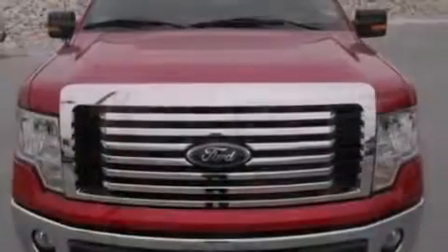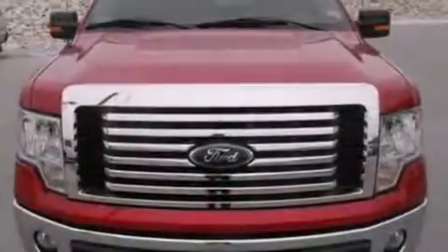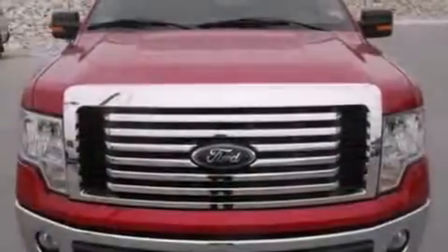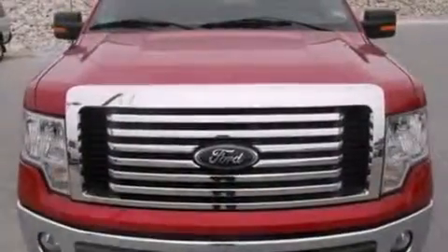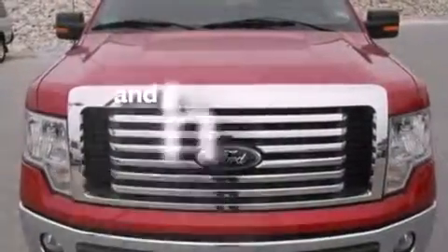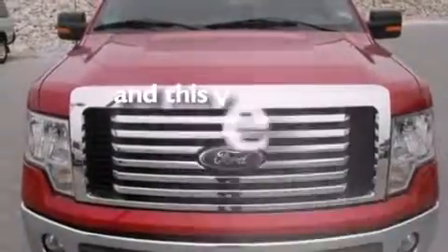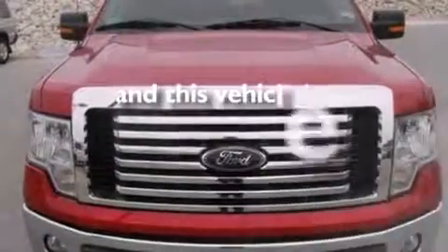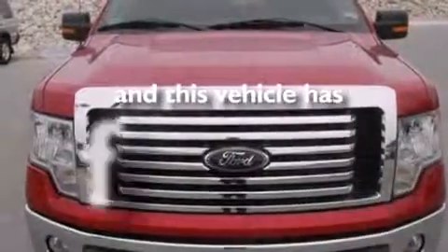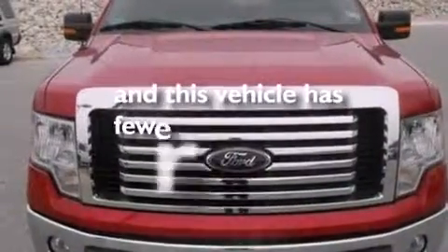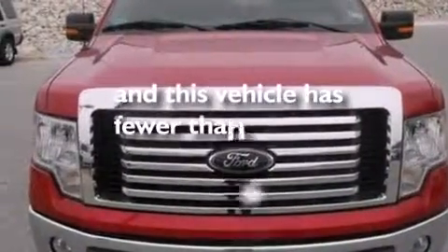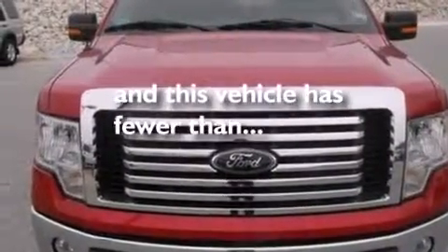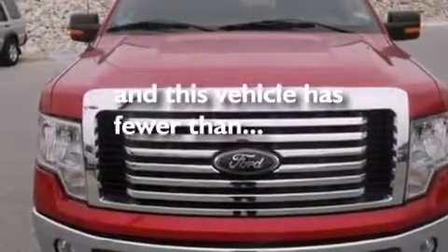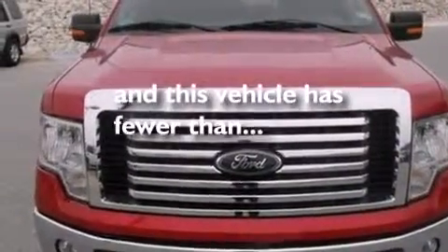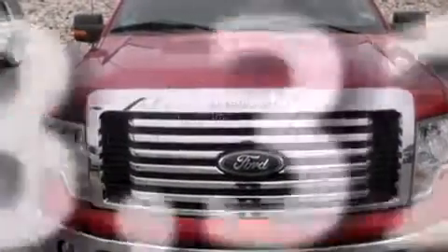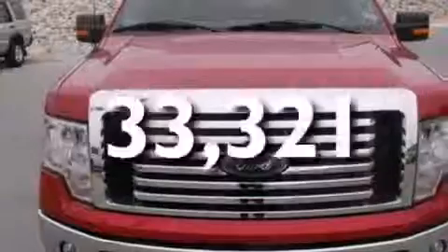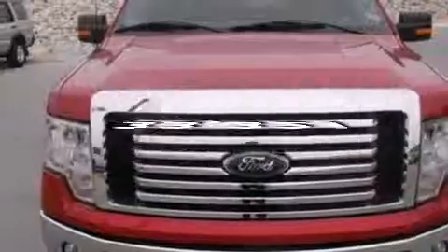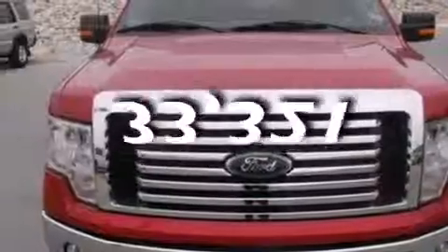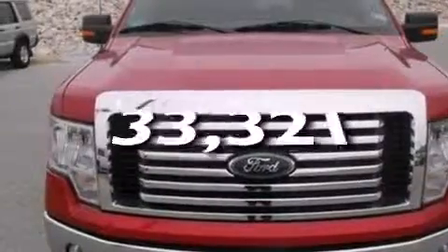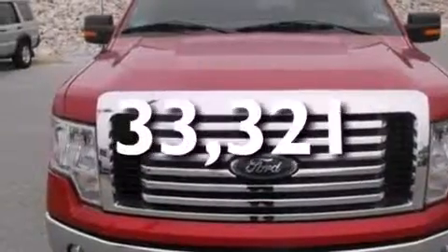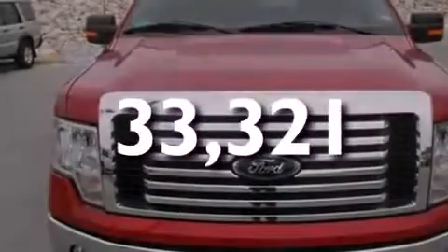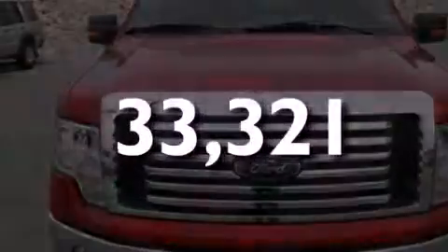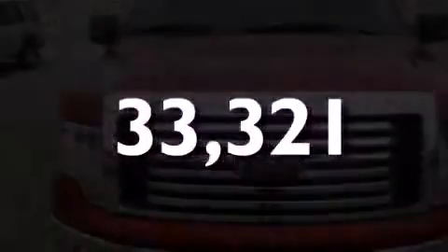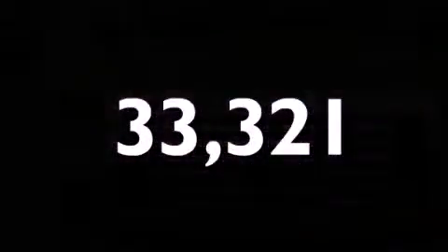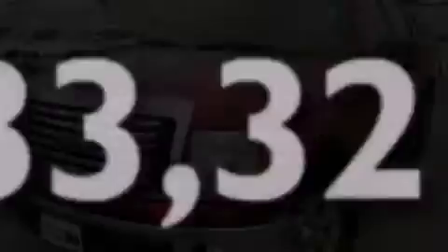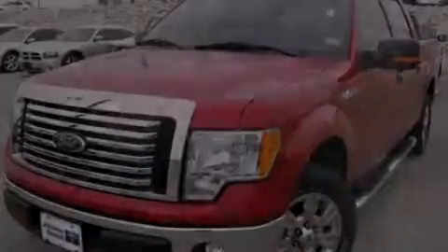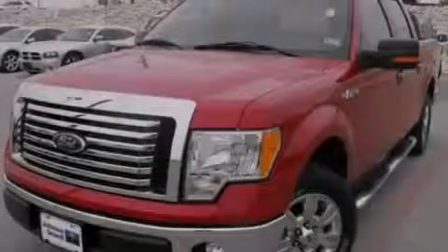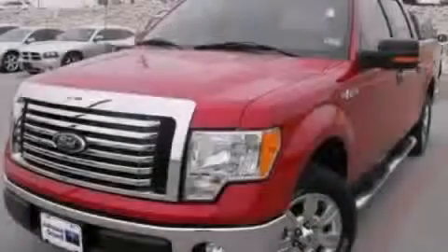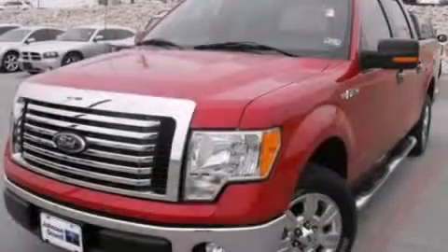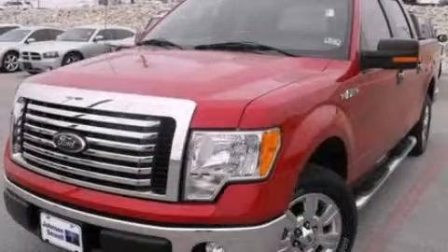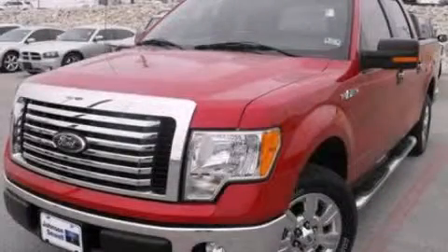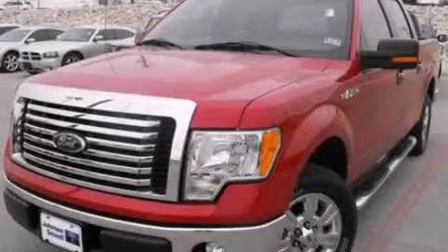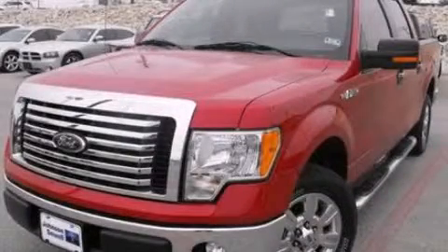This vehicle has fewer than 34,000 miles on the odometer. Please call today to reserve this vehicle for a test drive.